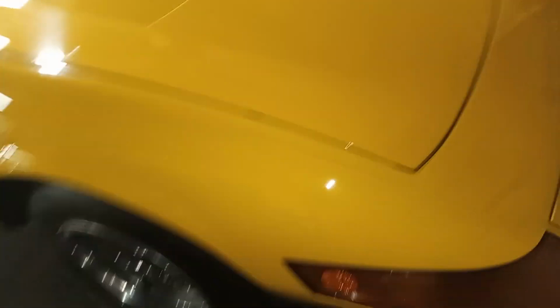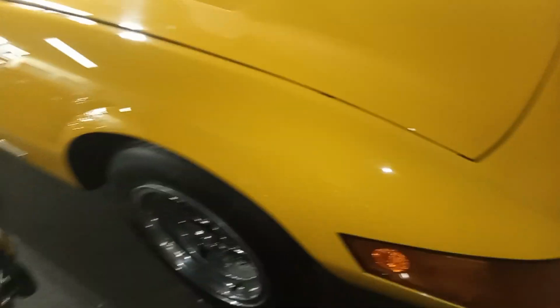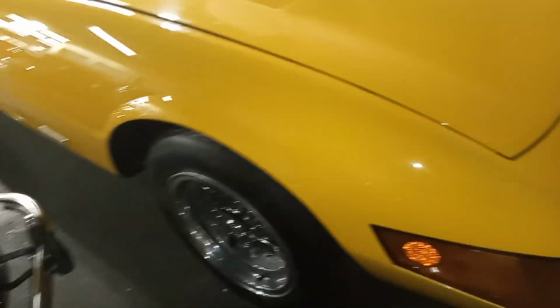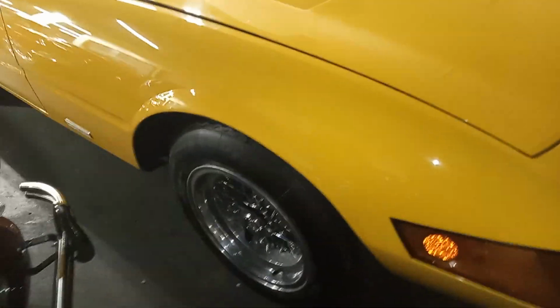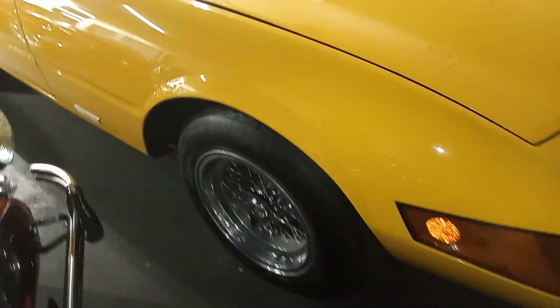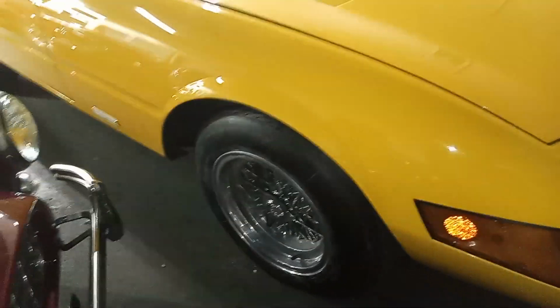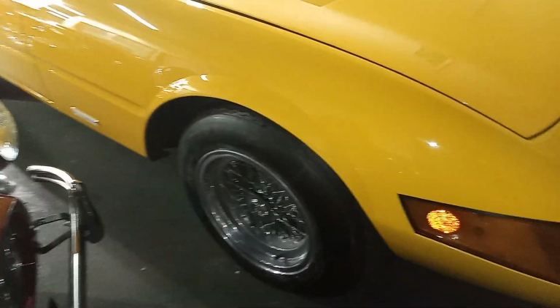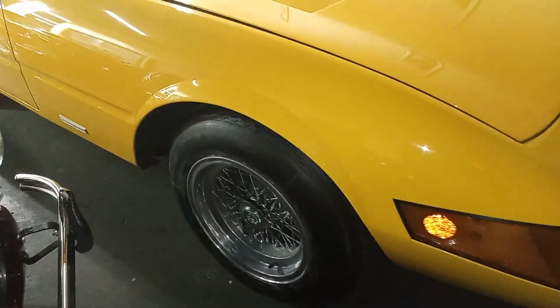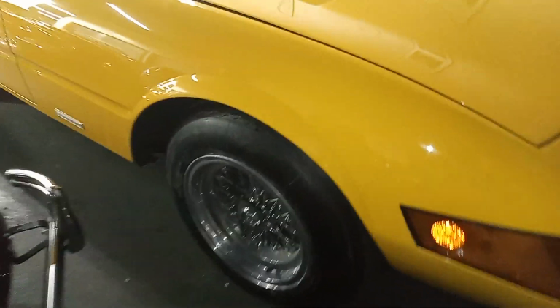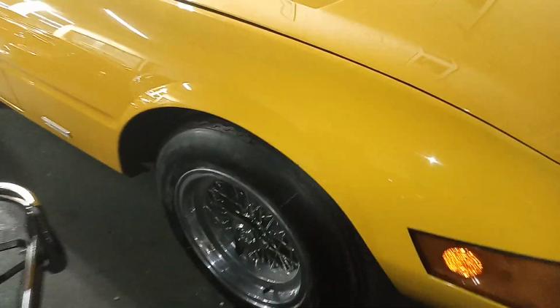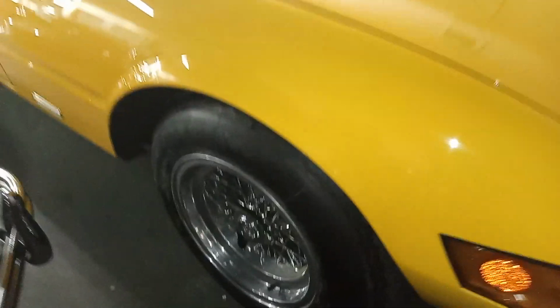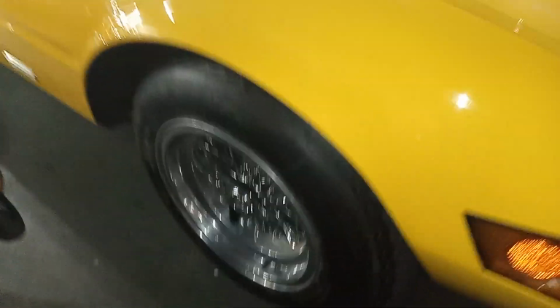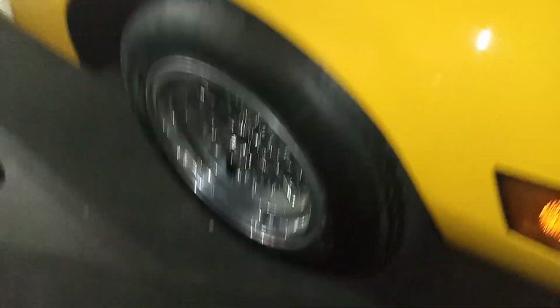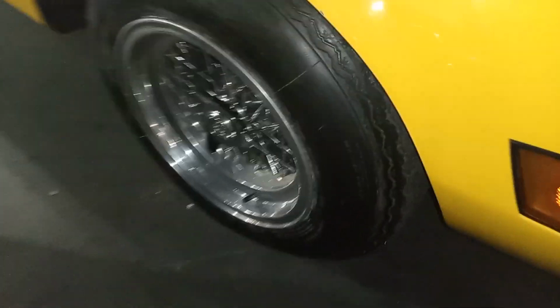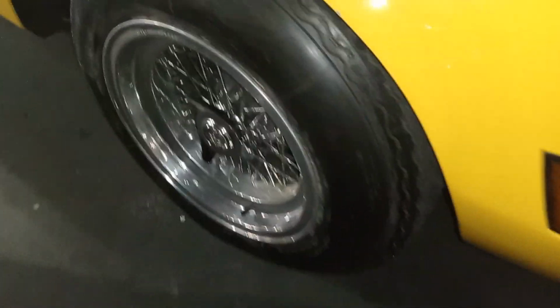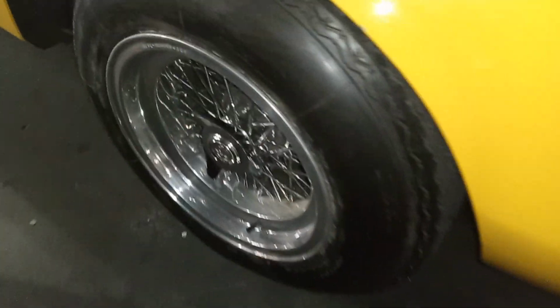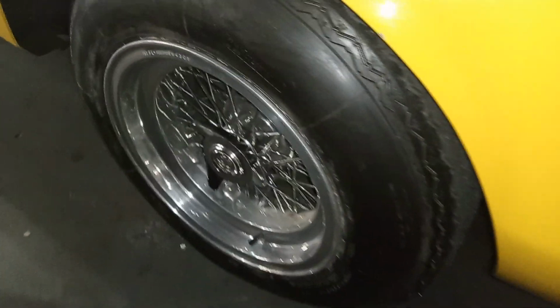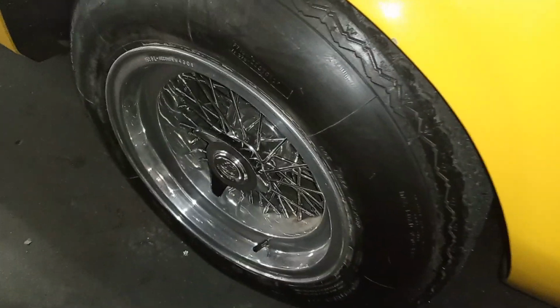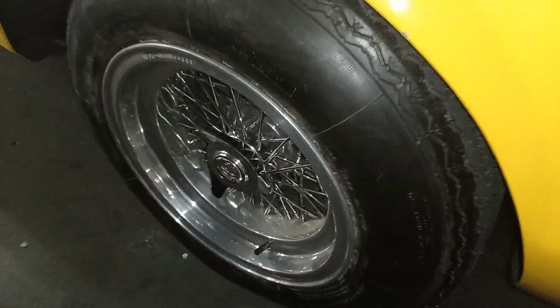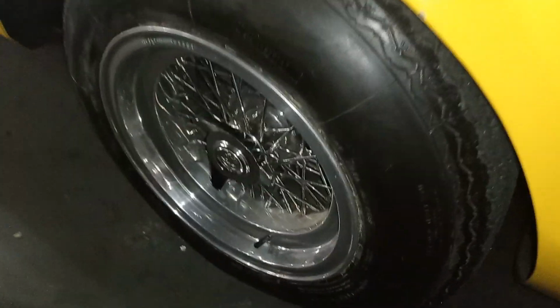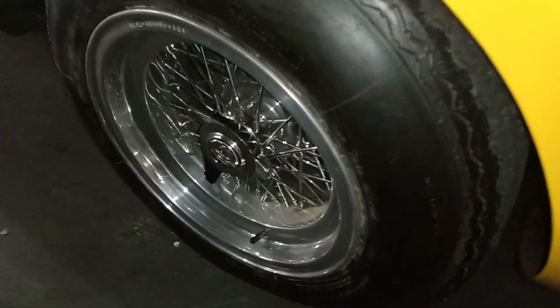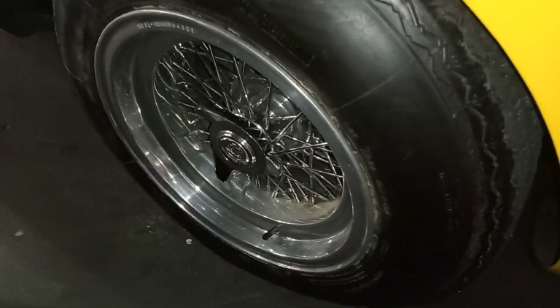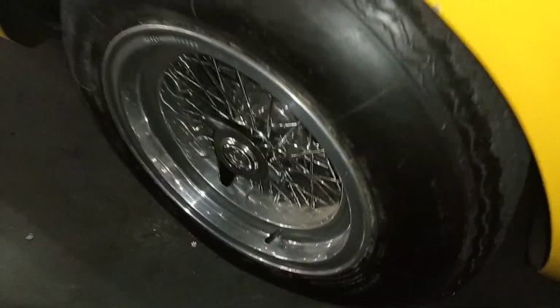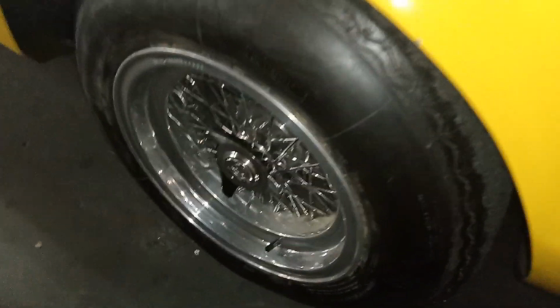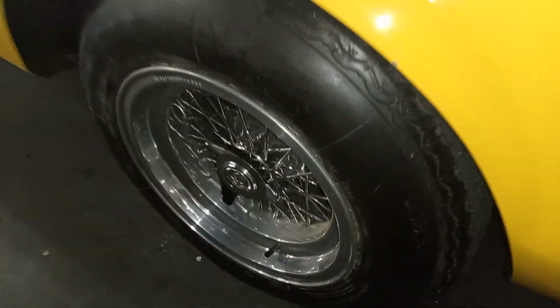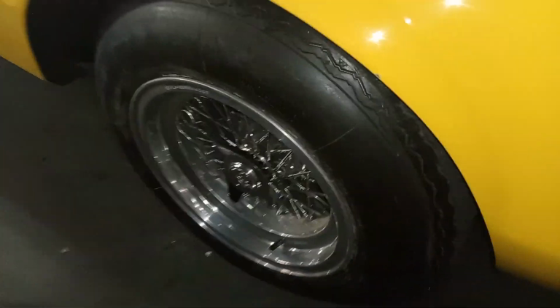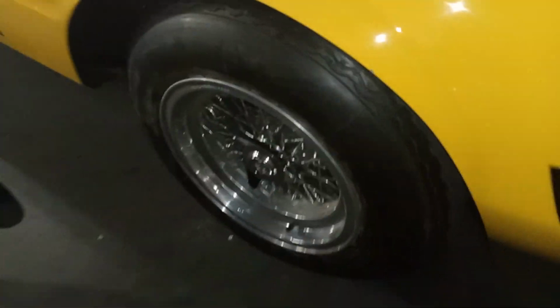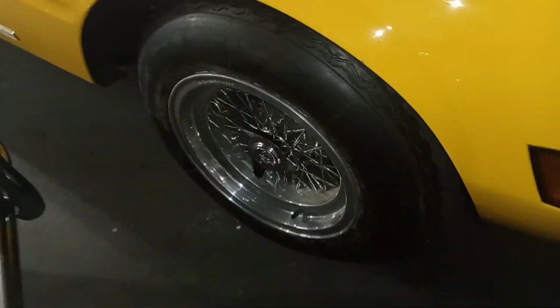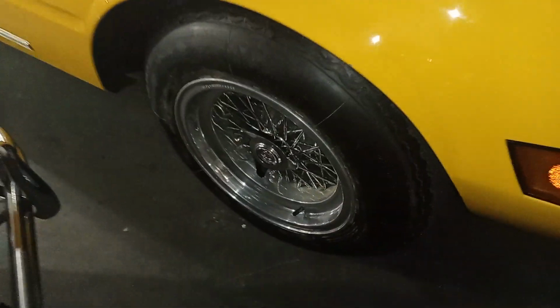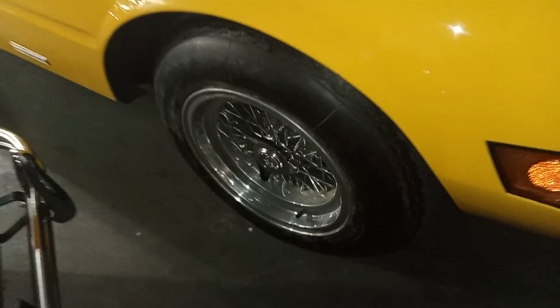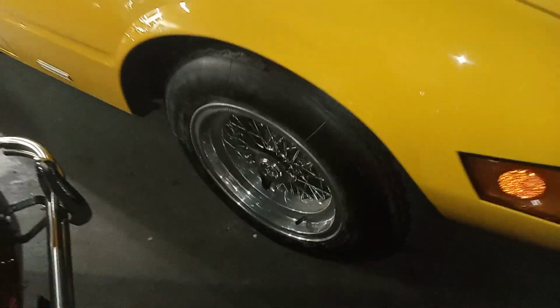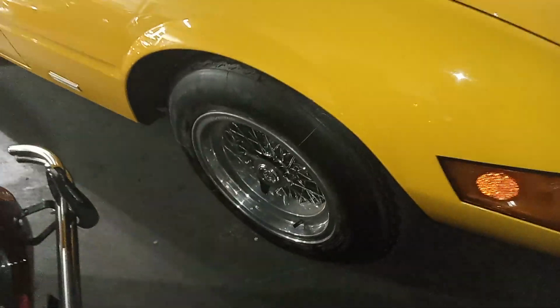I really do like the wire rims. They look so cool.